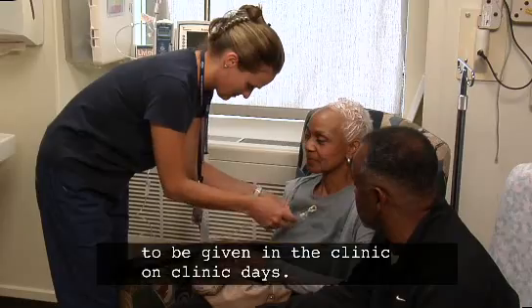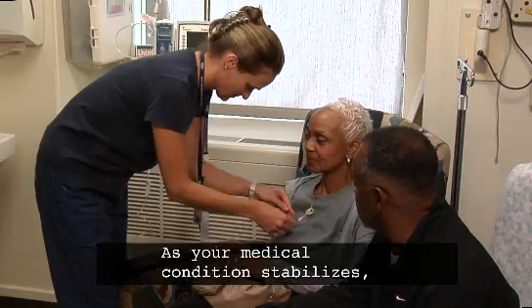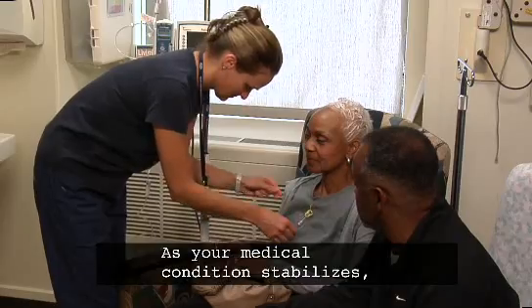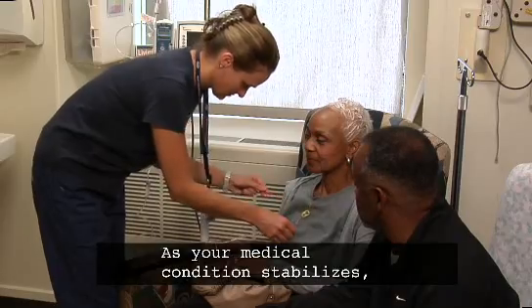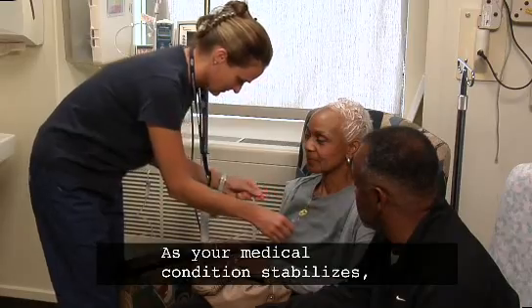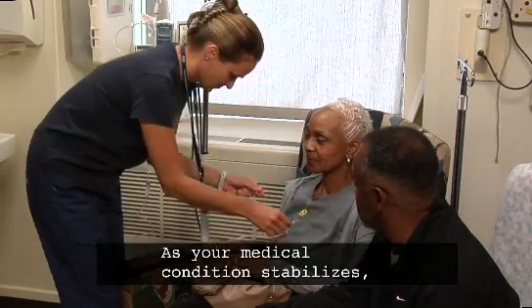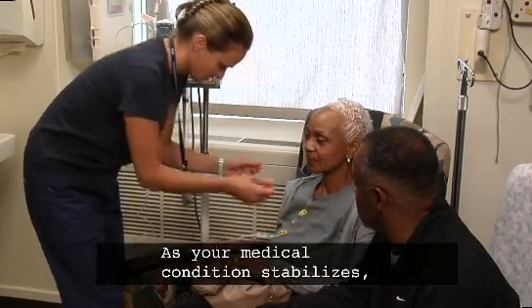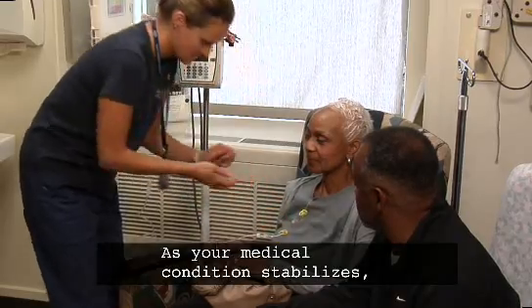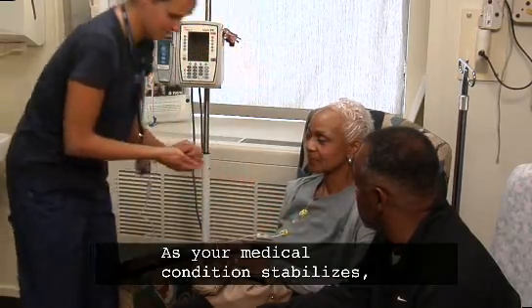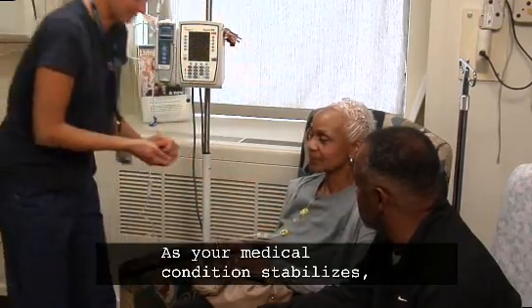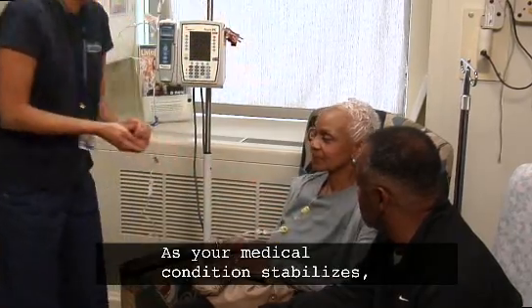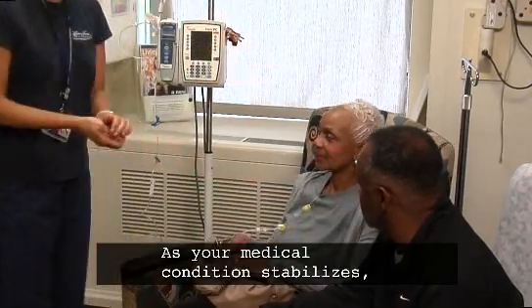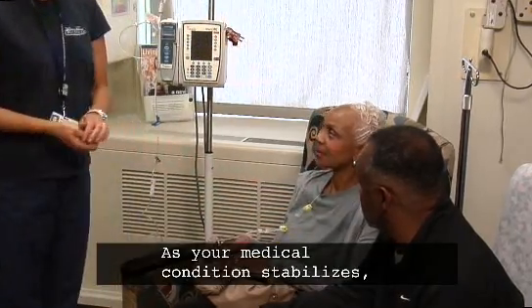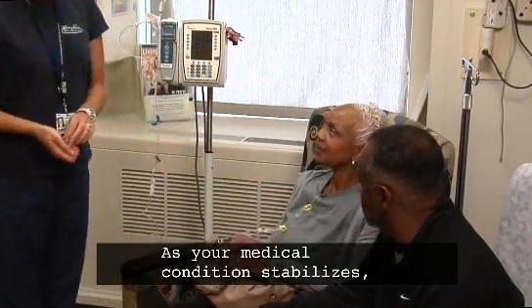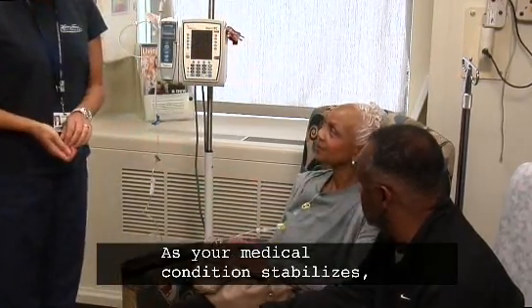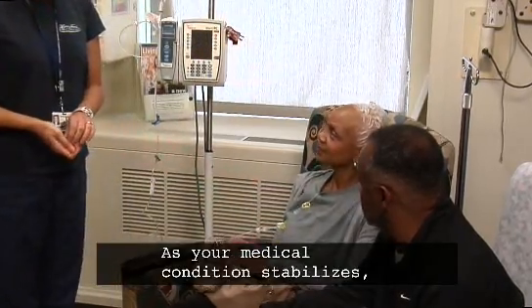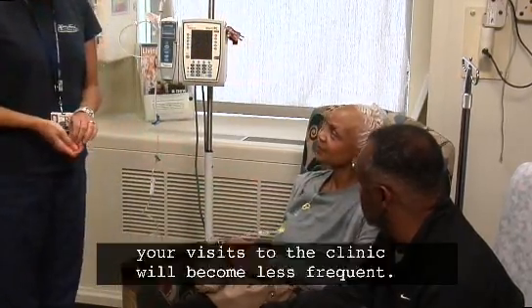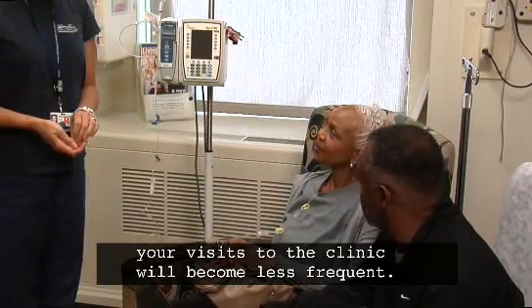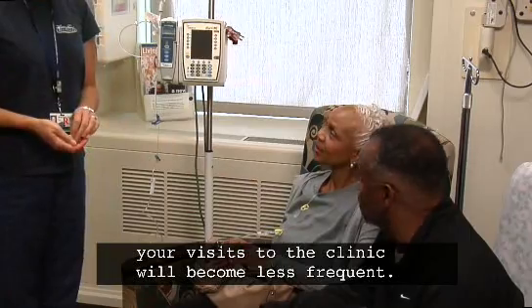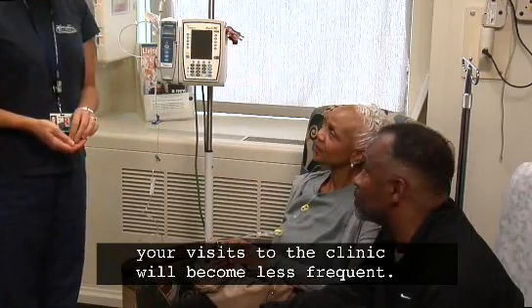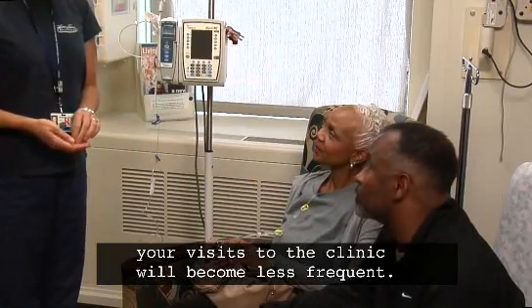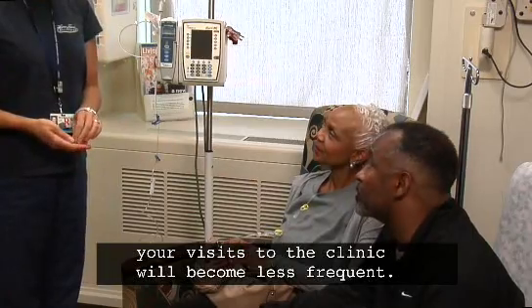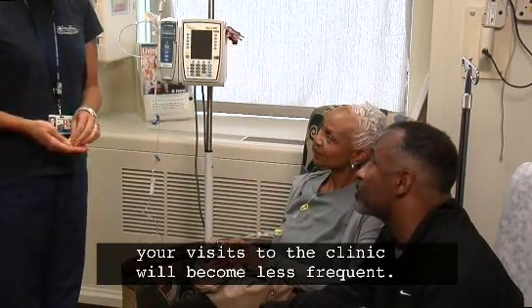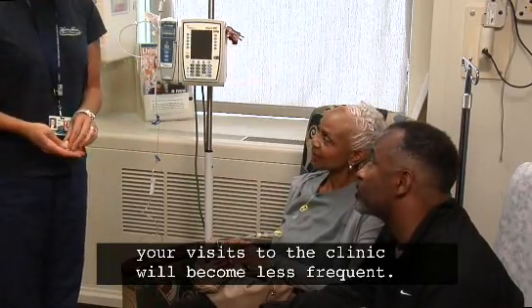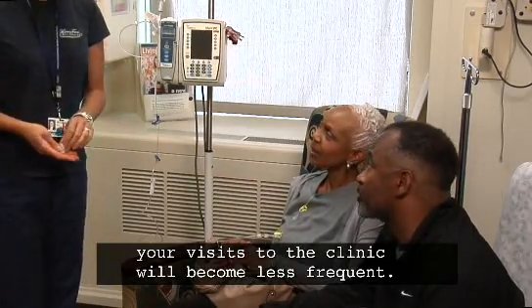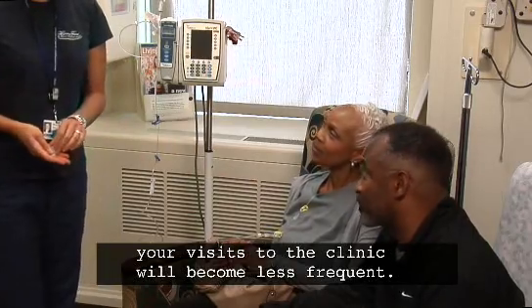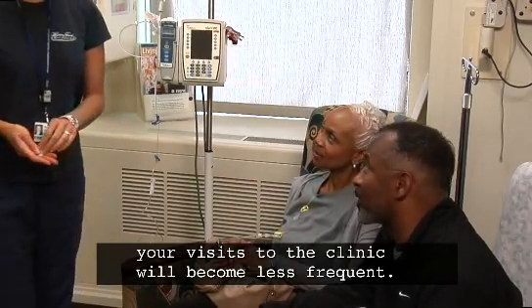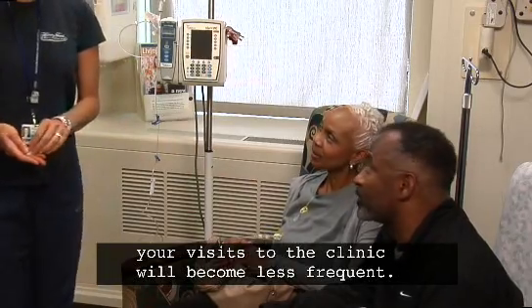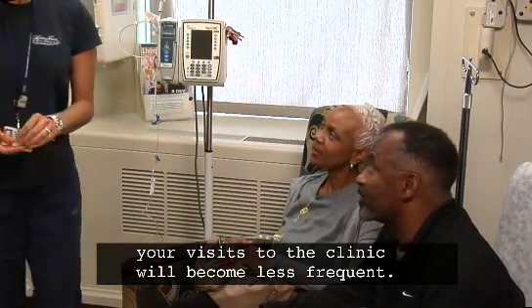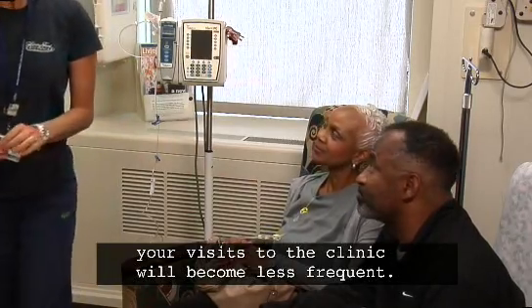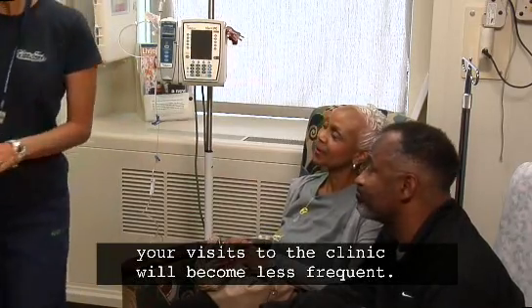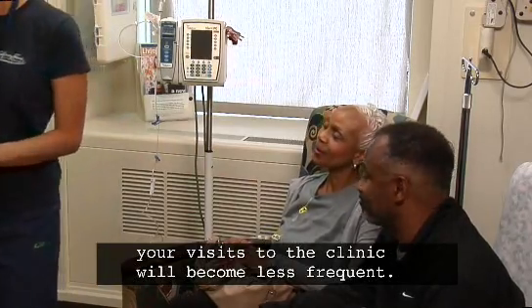As your medical condition stabilizes, your visits to the clinic will become less frequent.